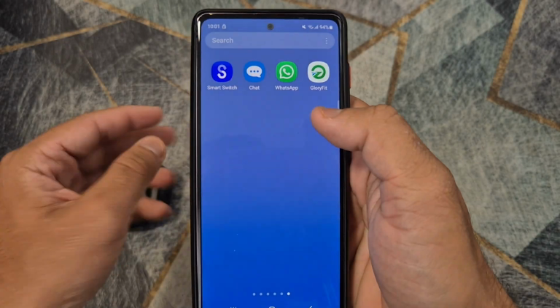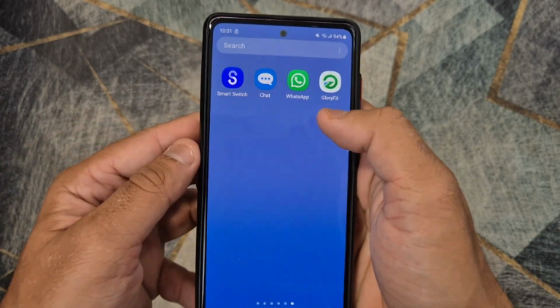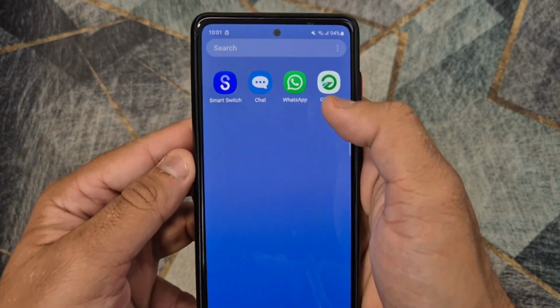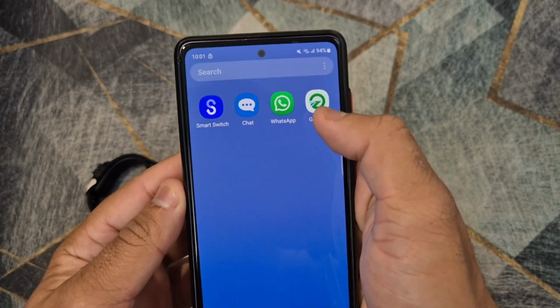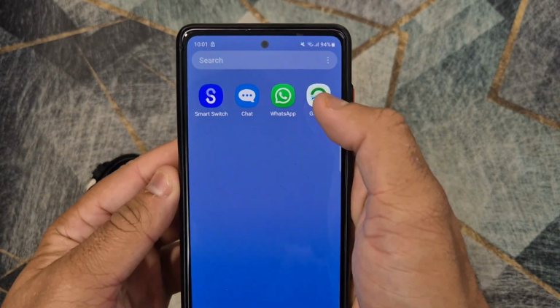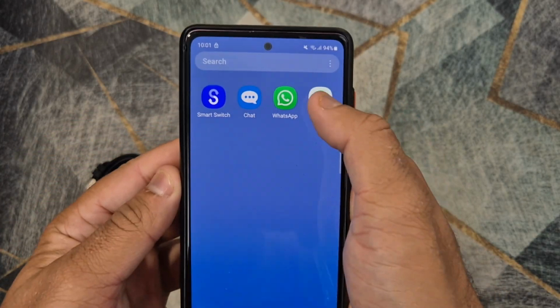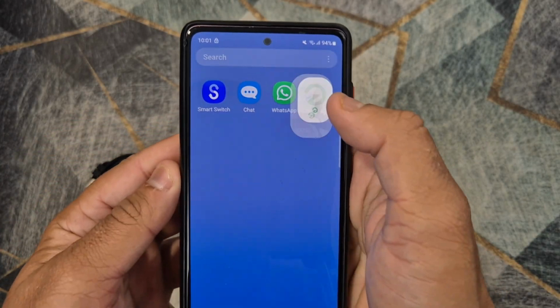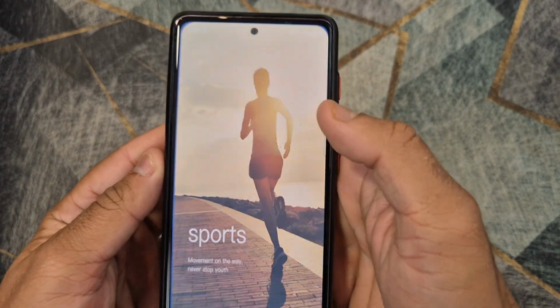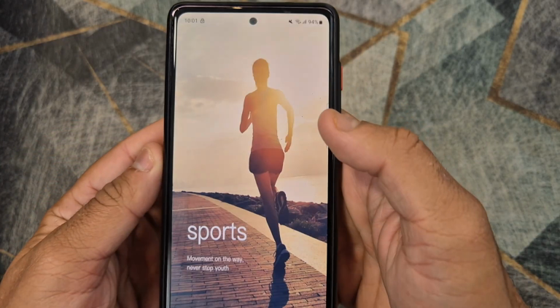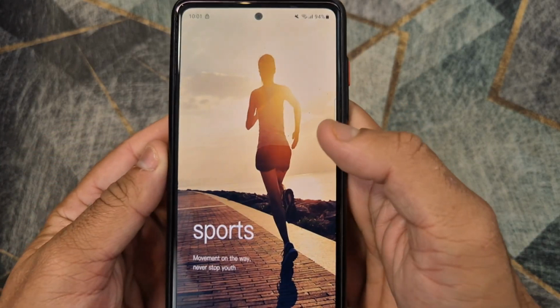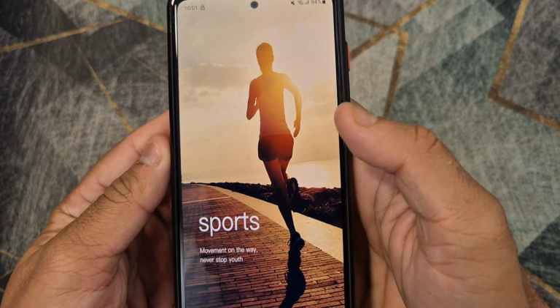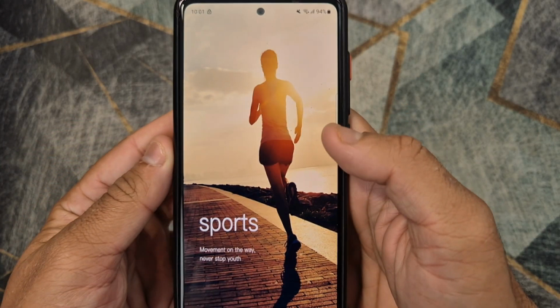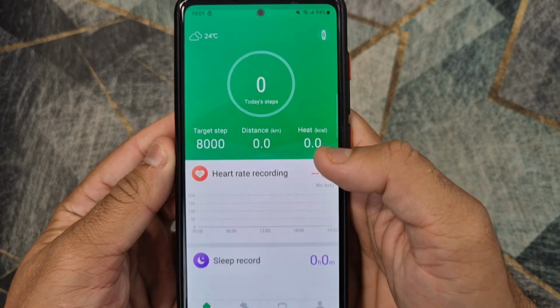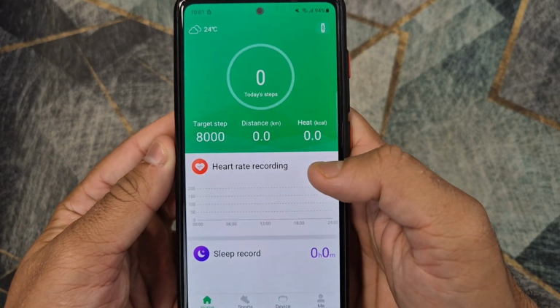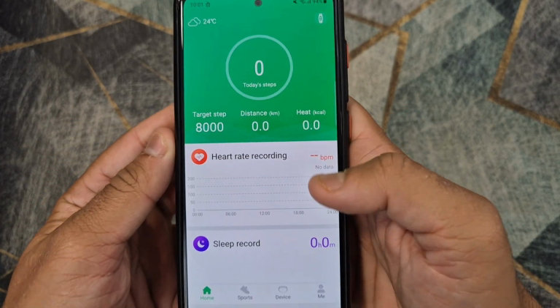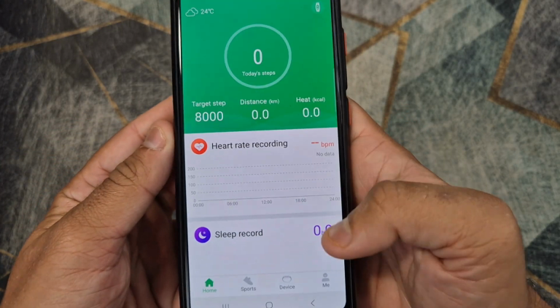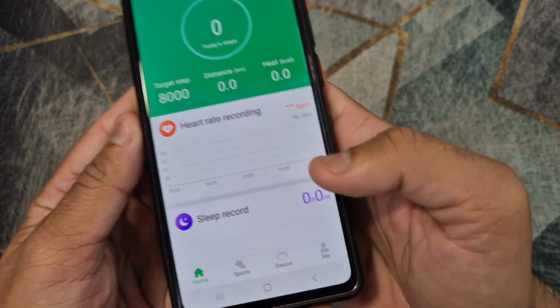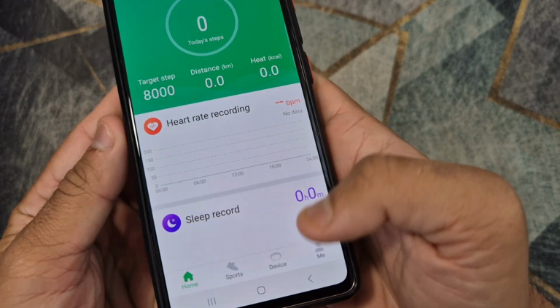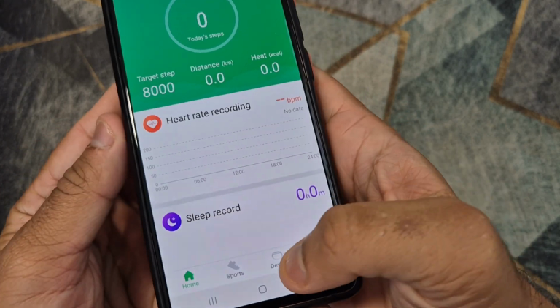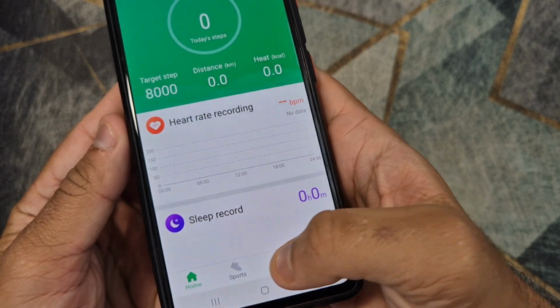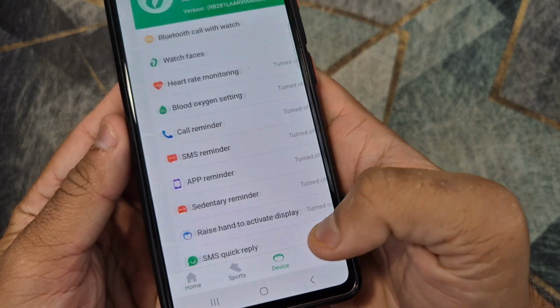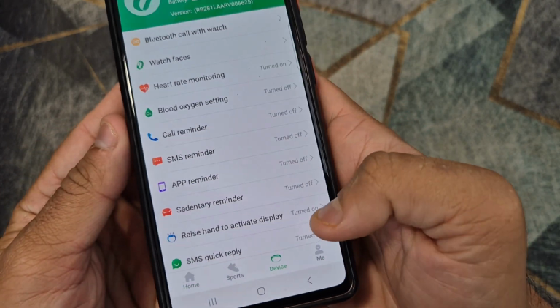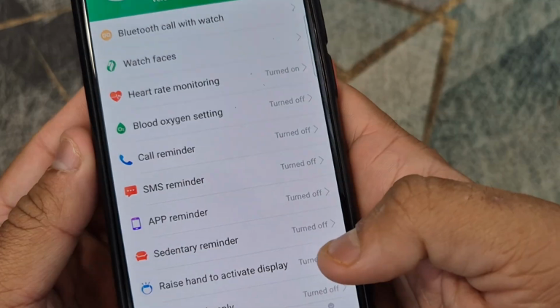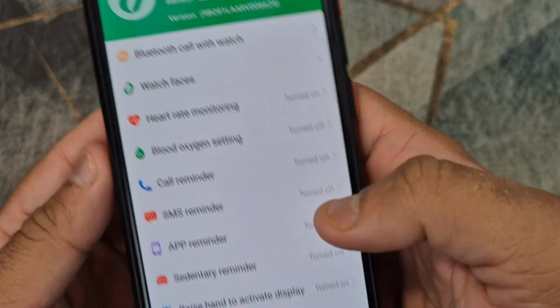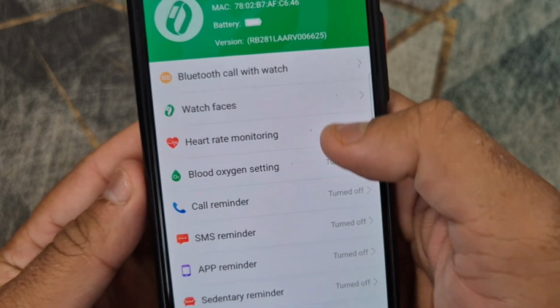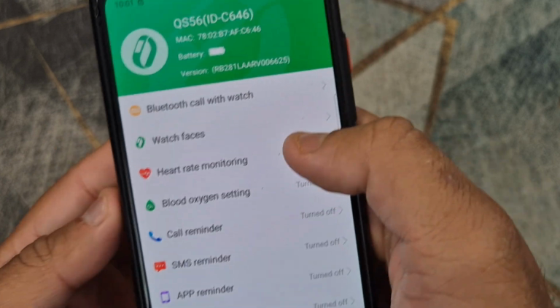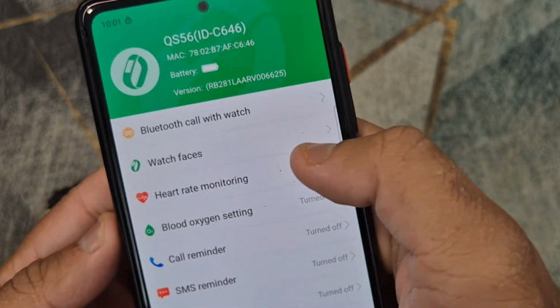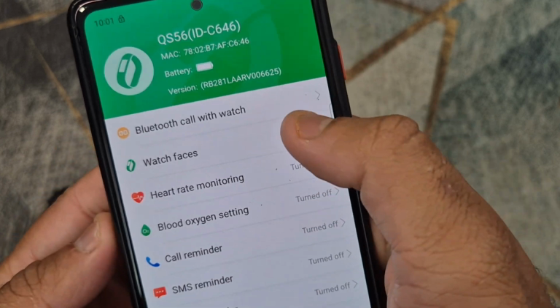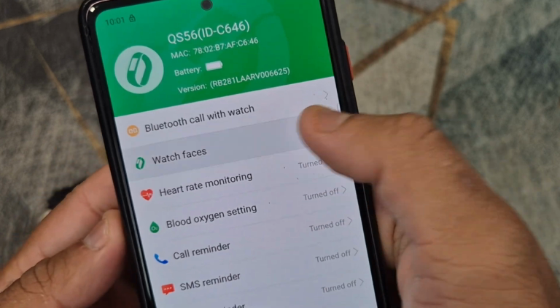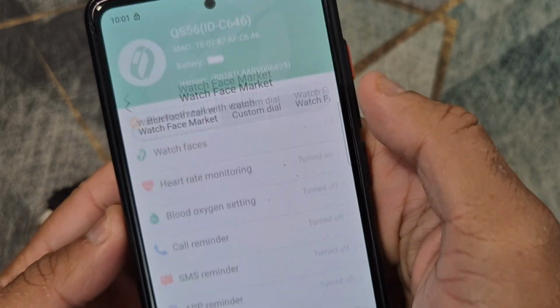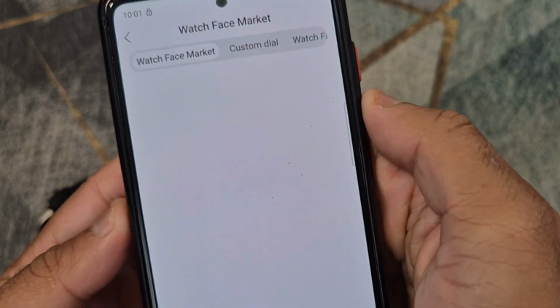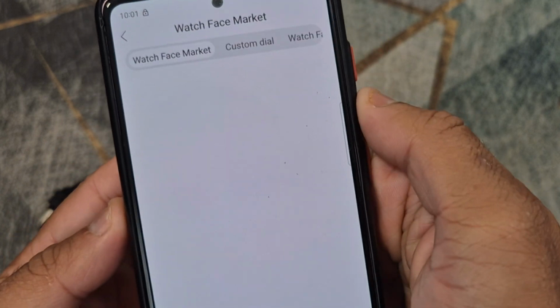Now, follow the steps shown in the video to change the wallpaper on the watch to any picture from your phone gallery.